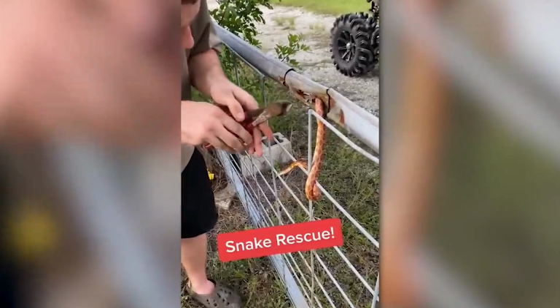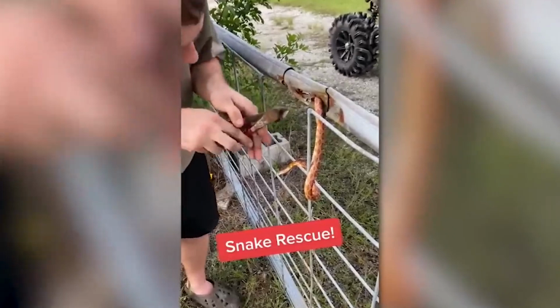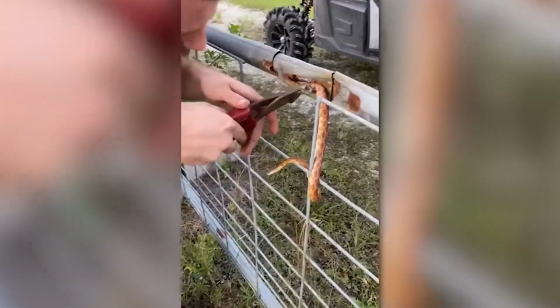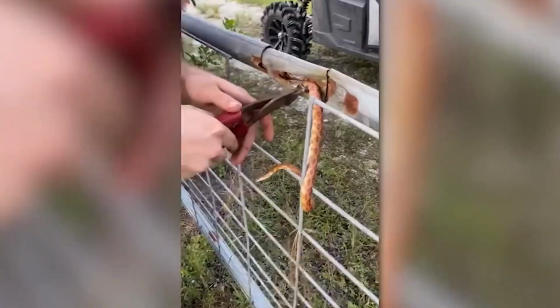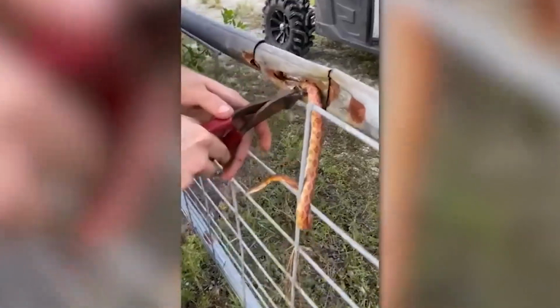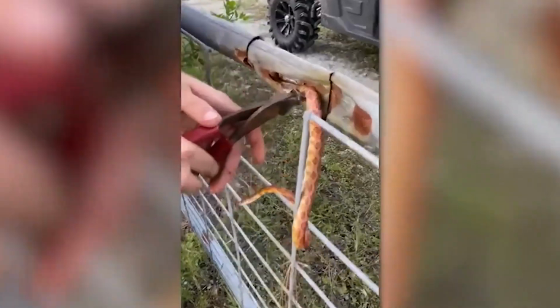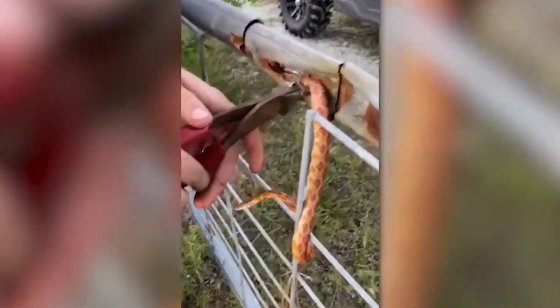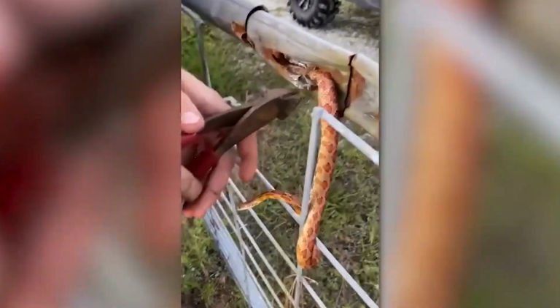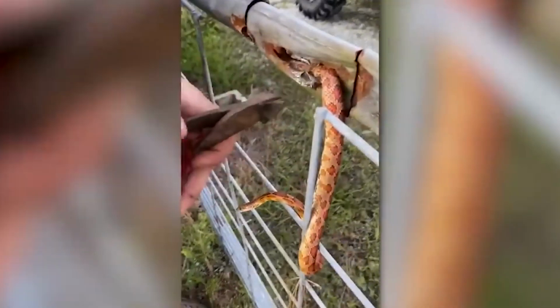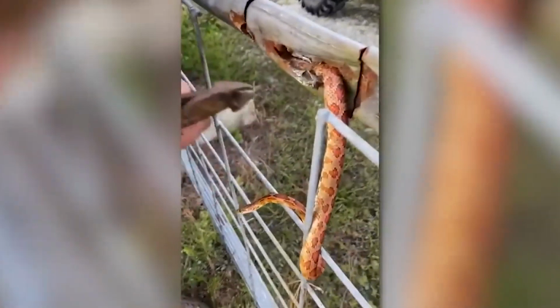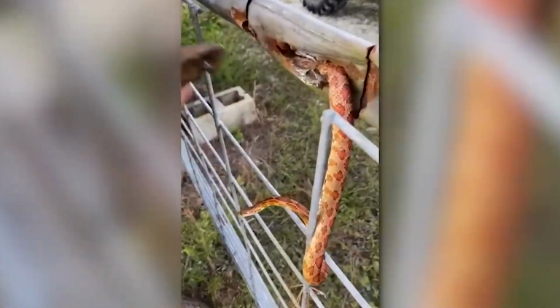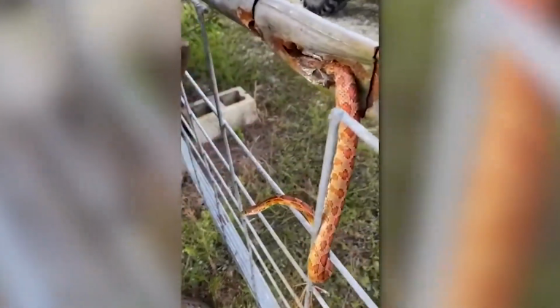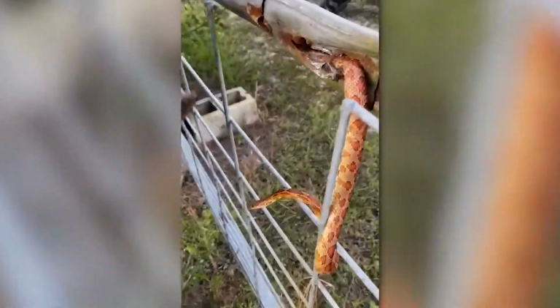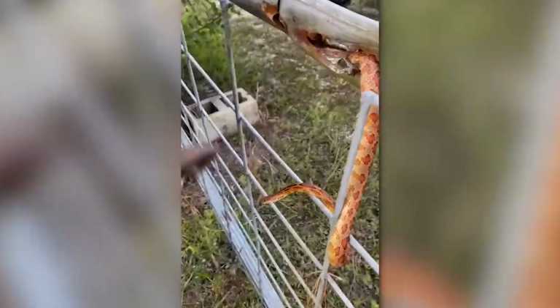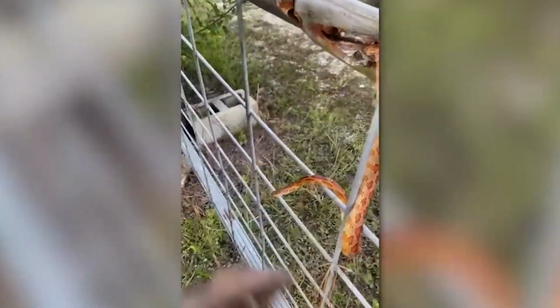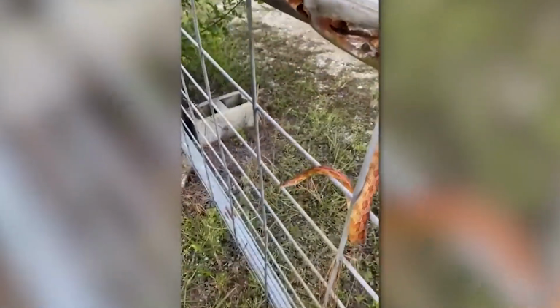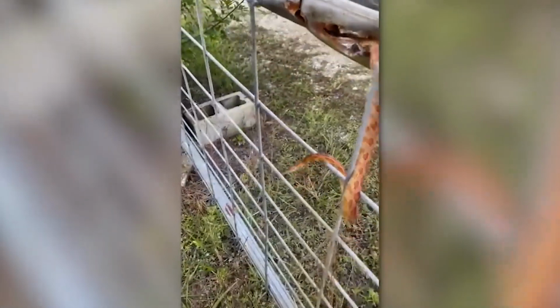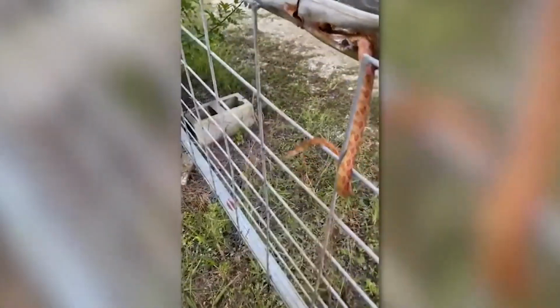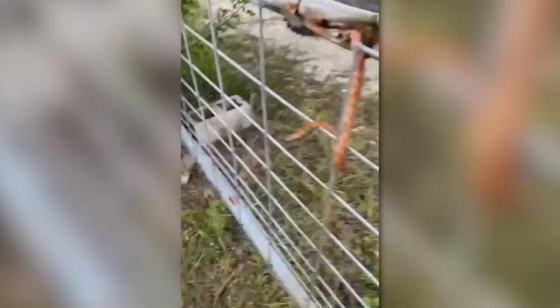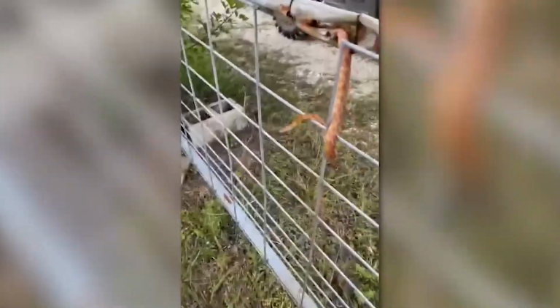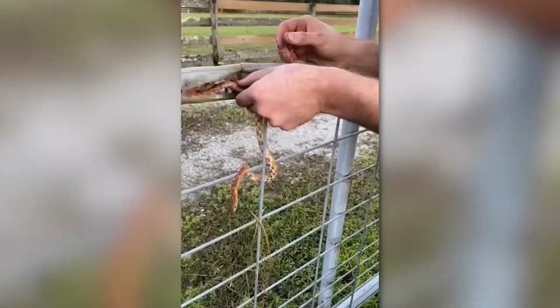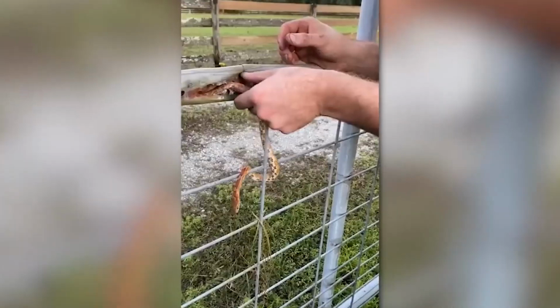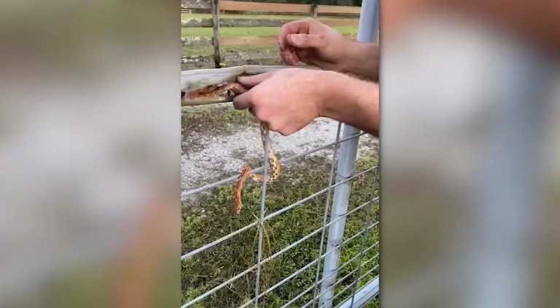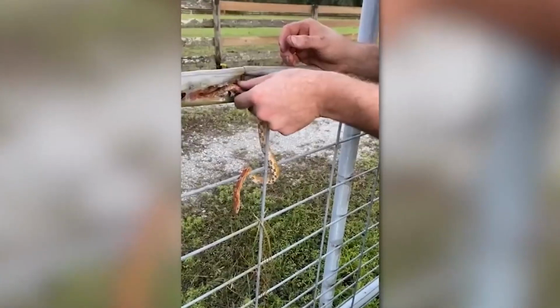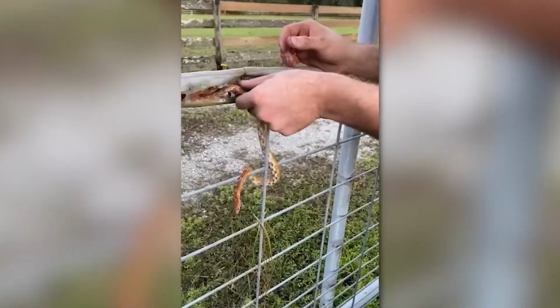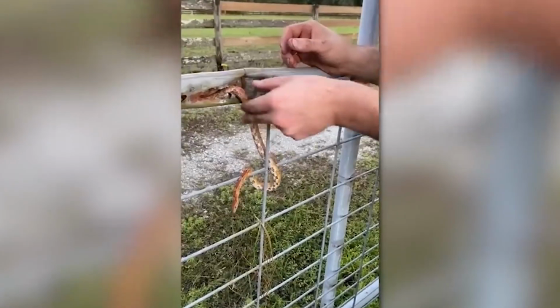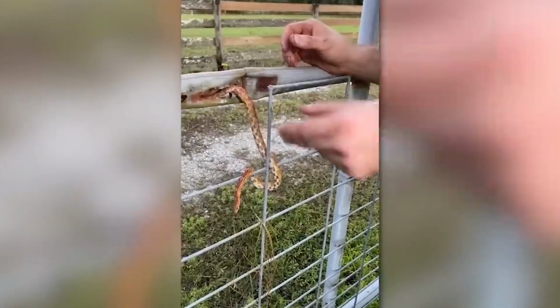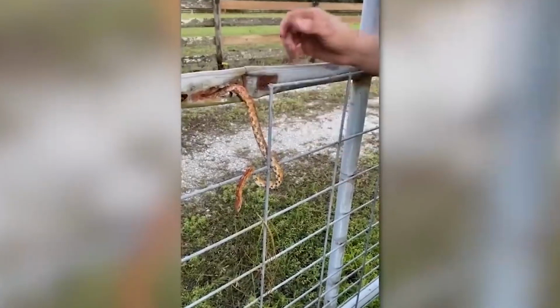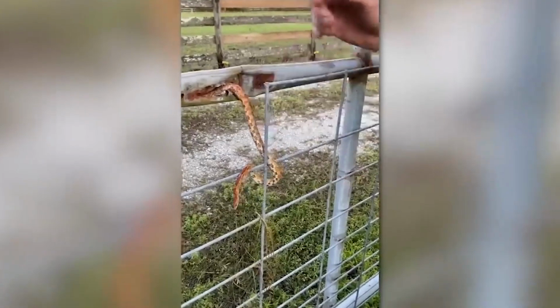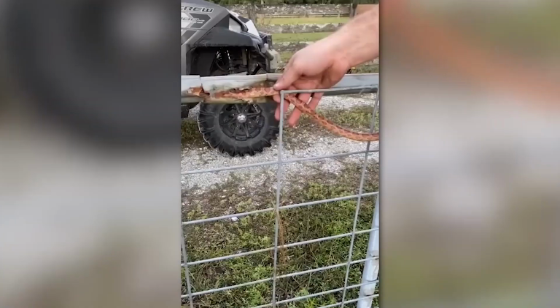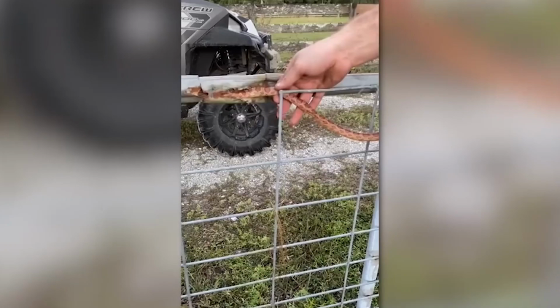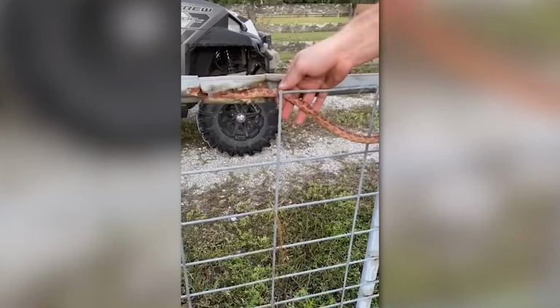This guy is helping a snake that tried to climb through a hole that turned out to be too small for it.